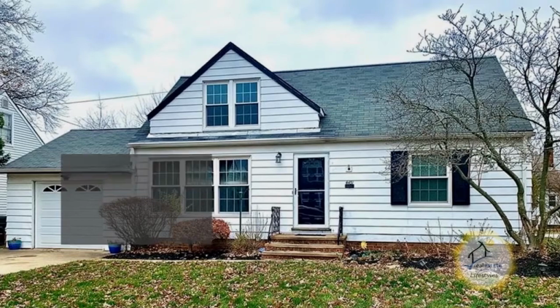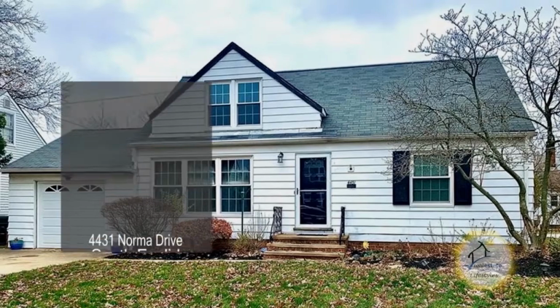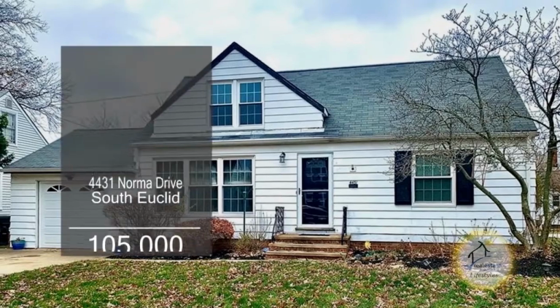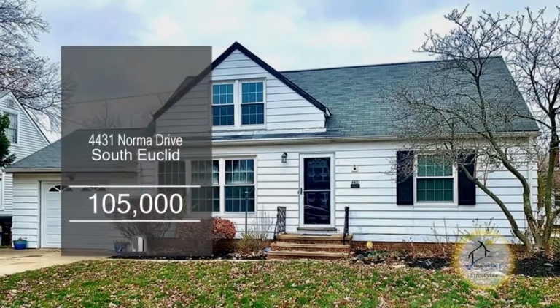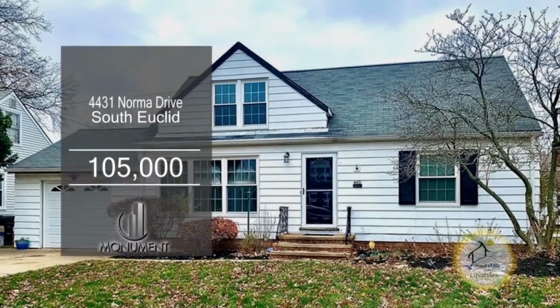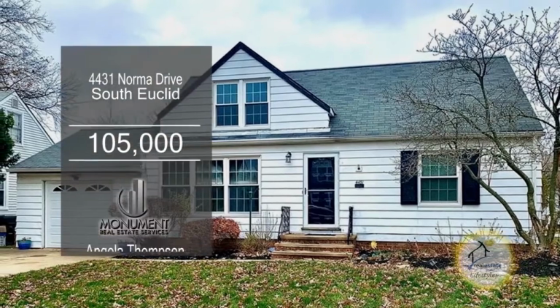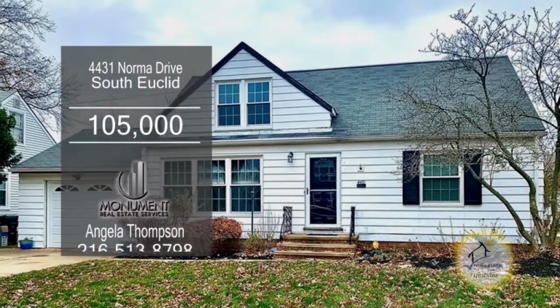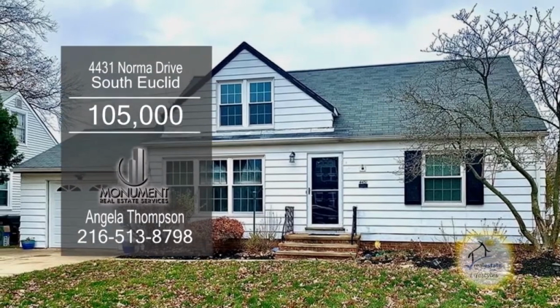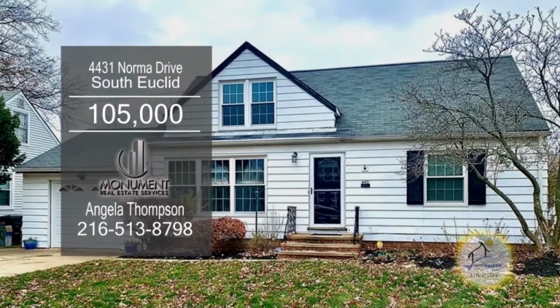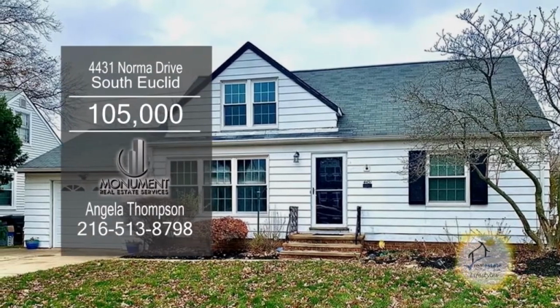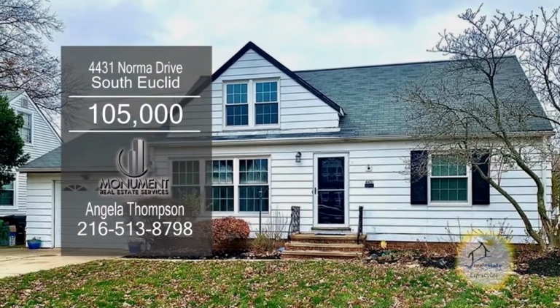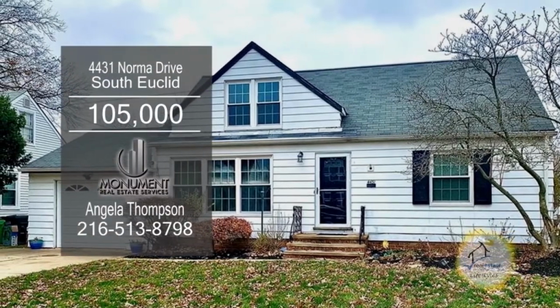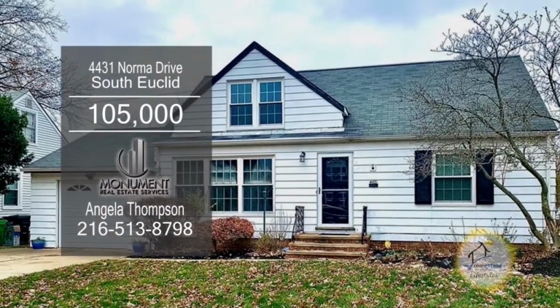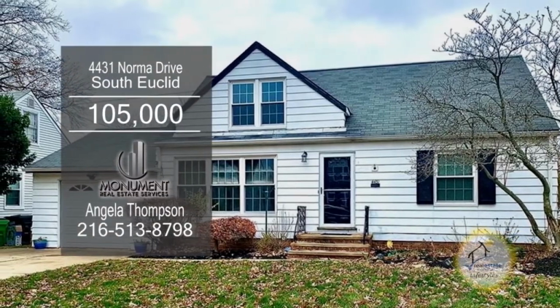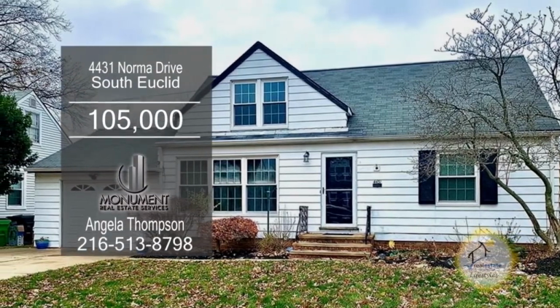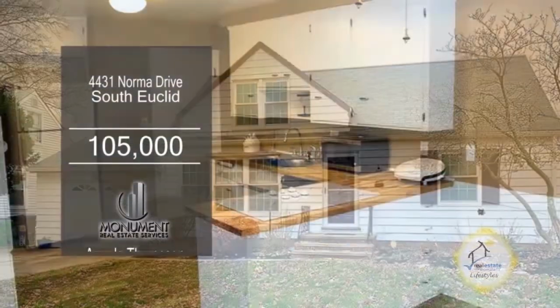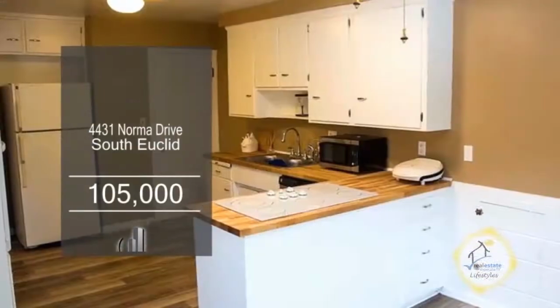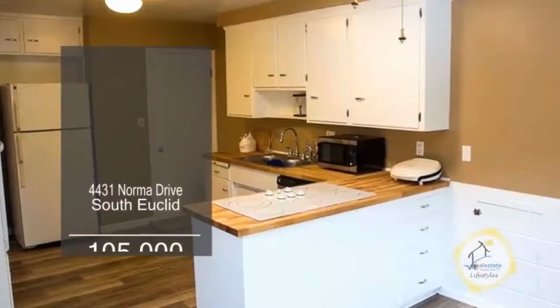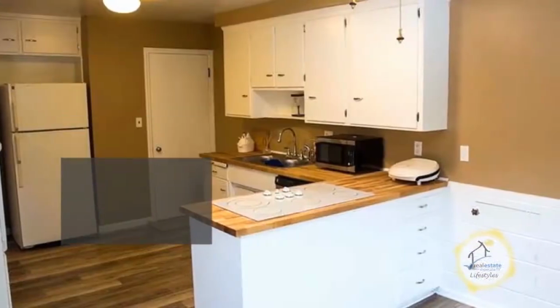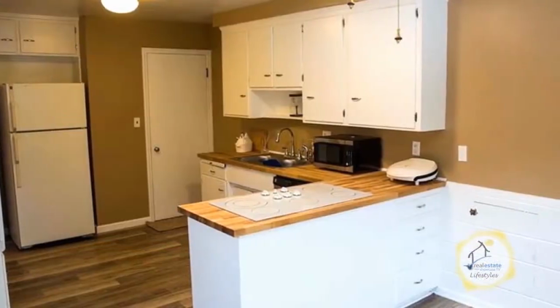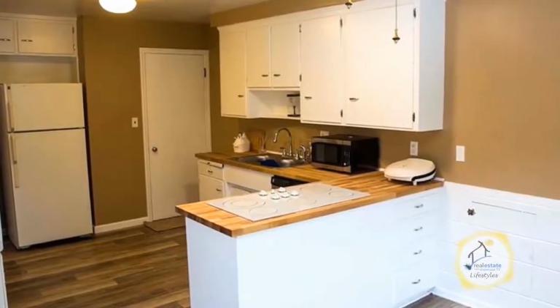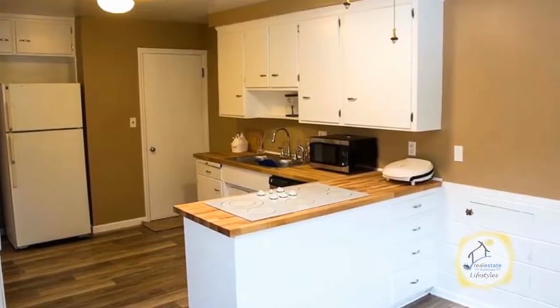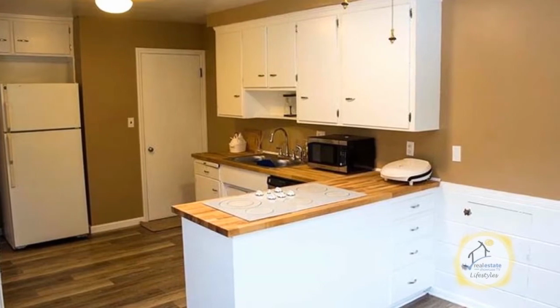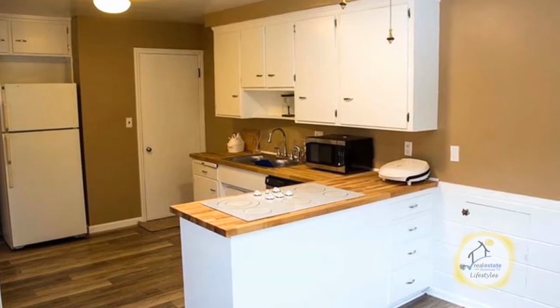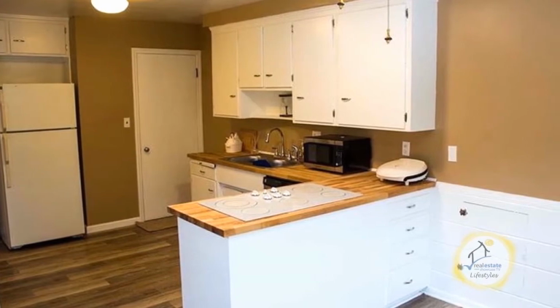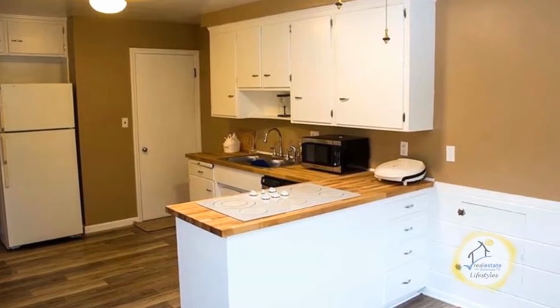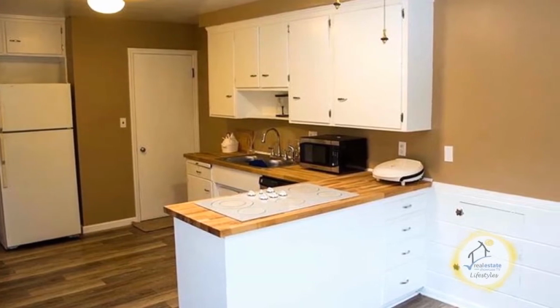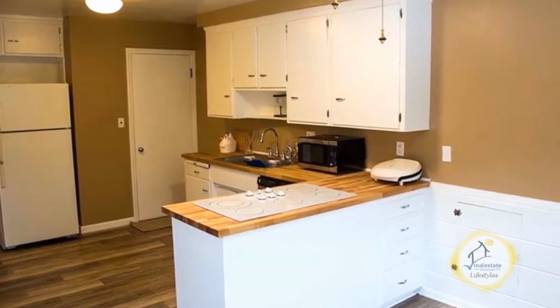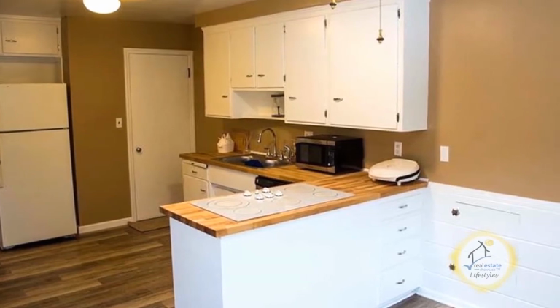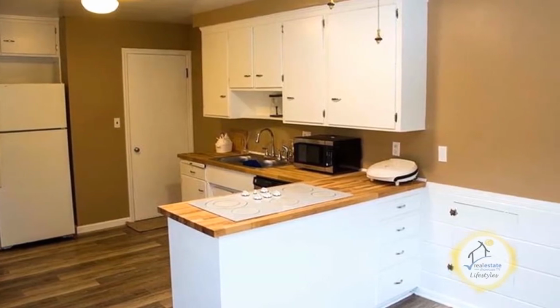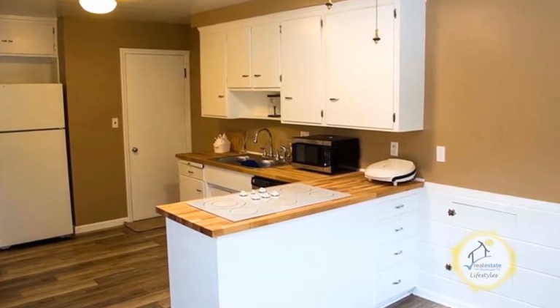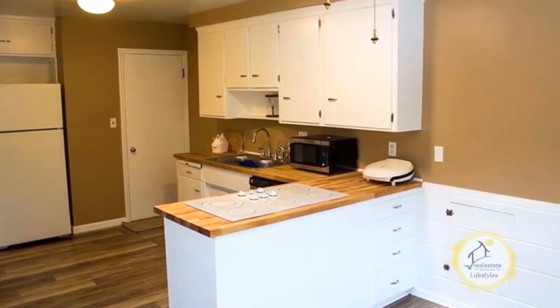This bungalow in South Euclid features three bedrooms and one bath. The kitchen has new flooring, butcher block counters, and a cooktop stove.